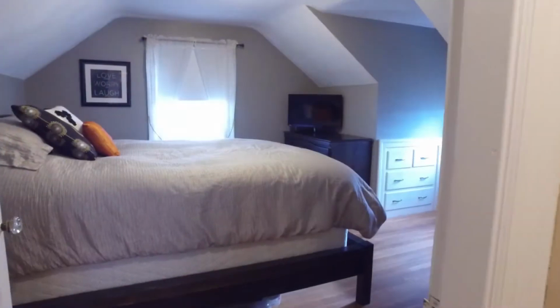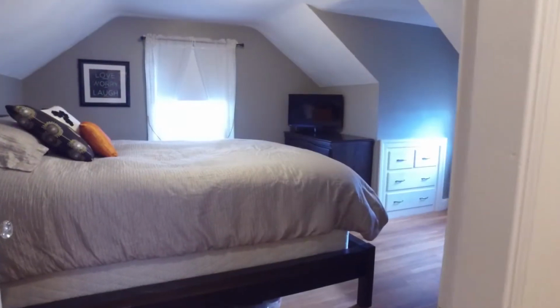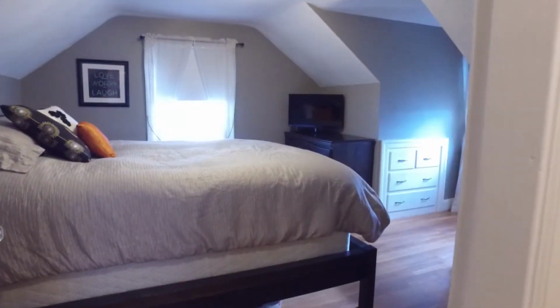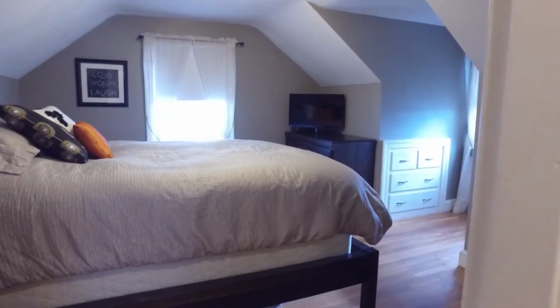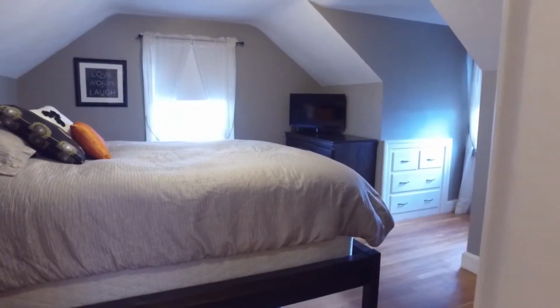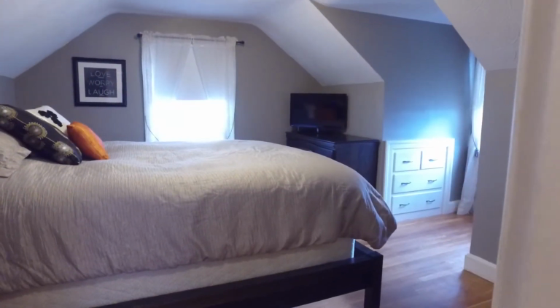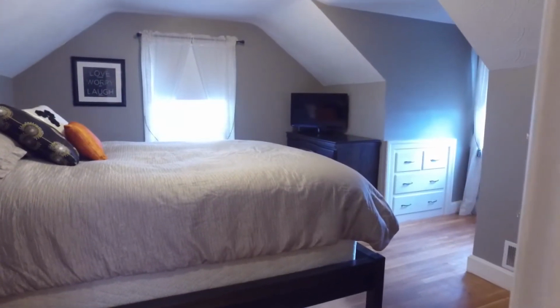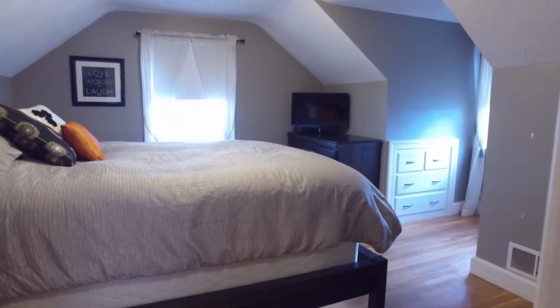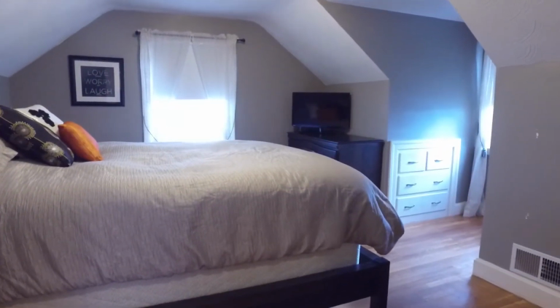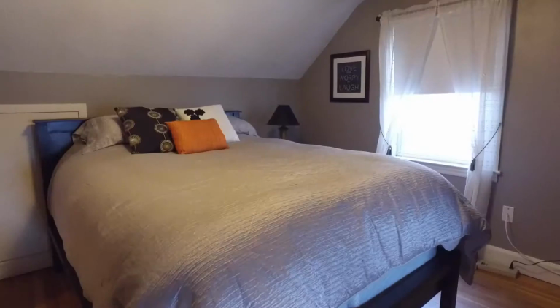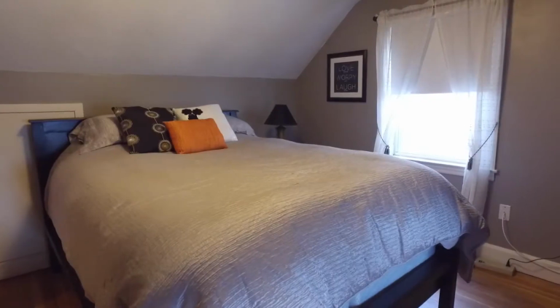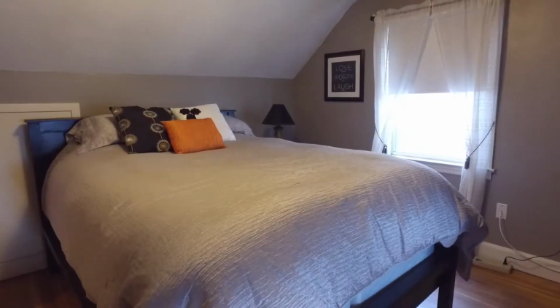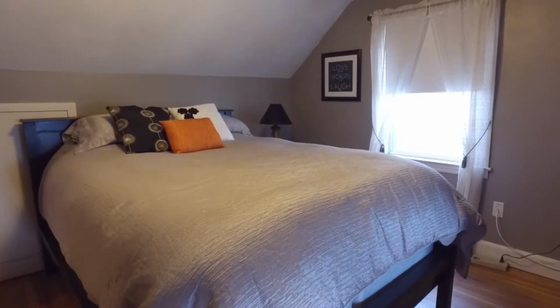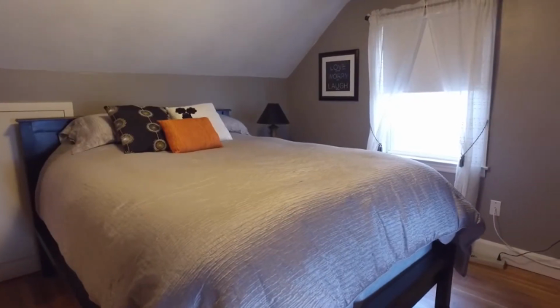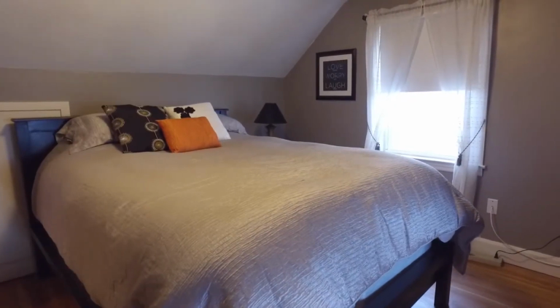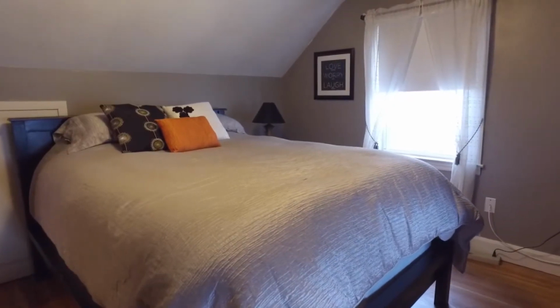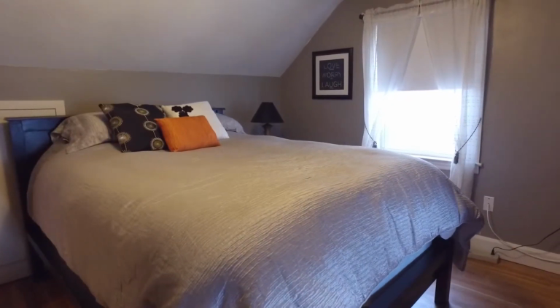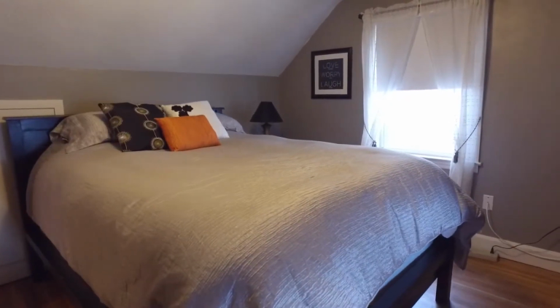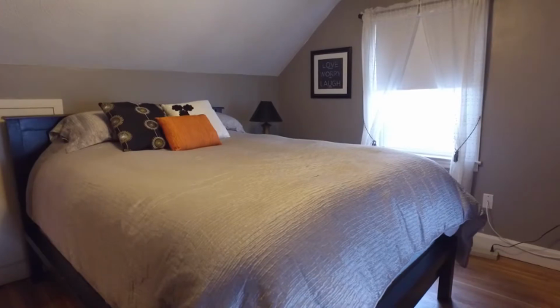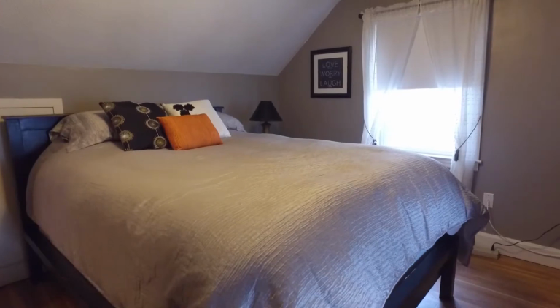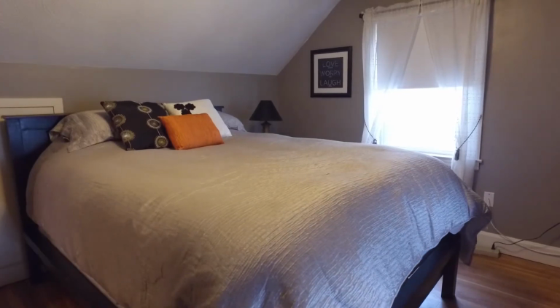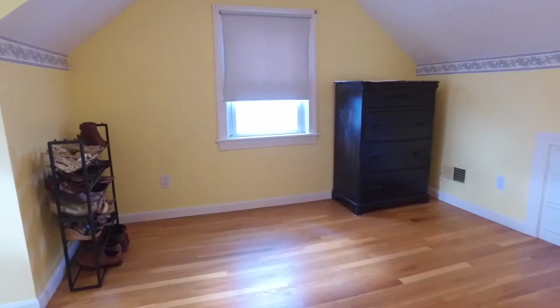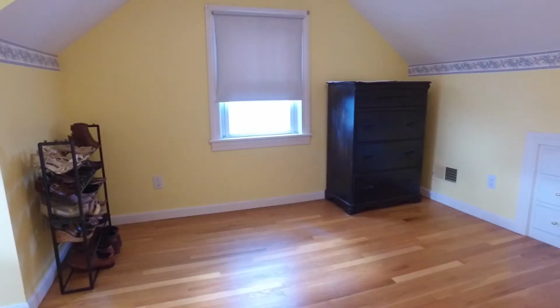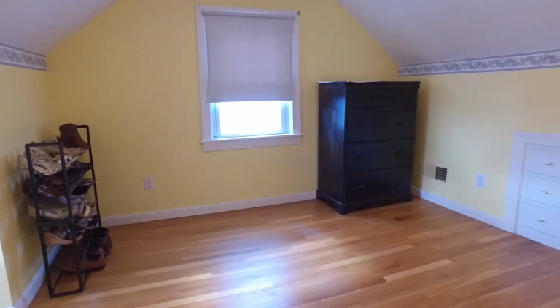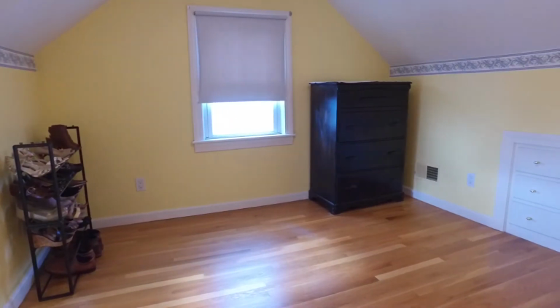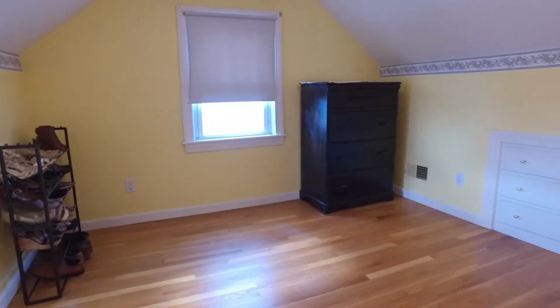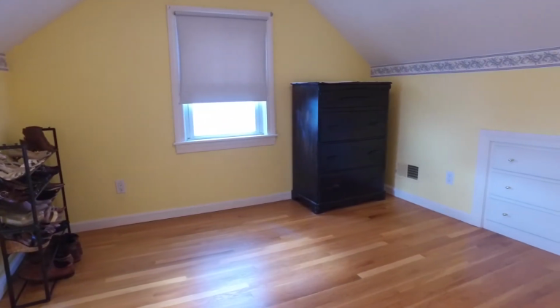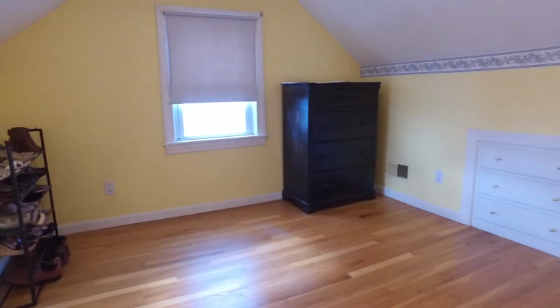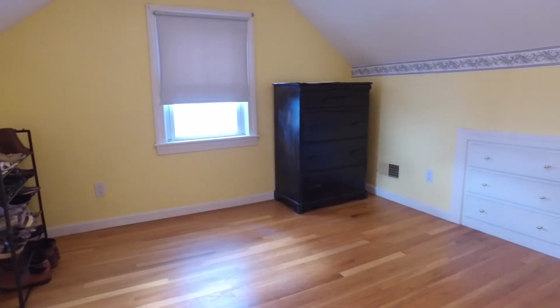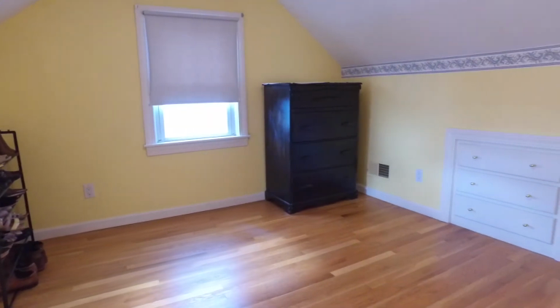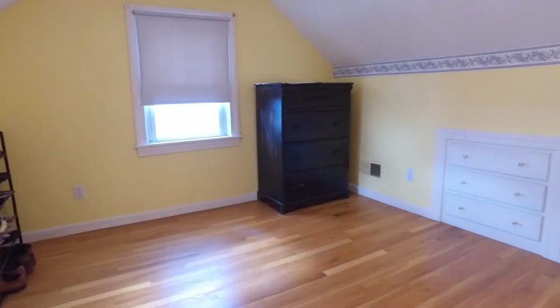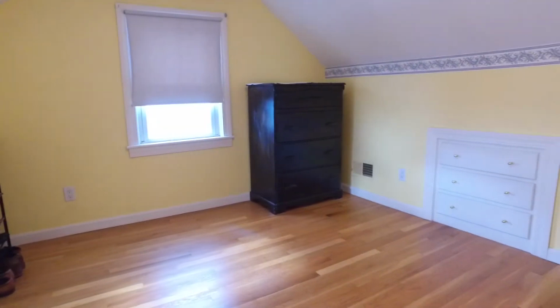As you head upstairs you'll find the master bedroom, a bonus bedroom, and plenty of built-in and additional closet space.